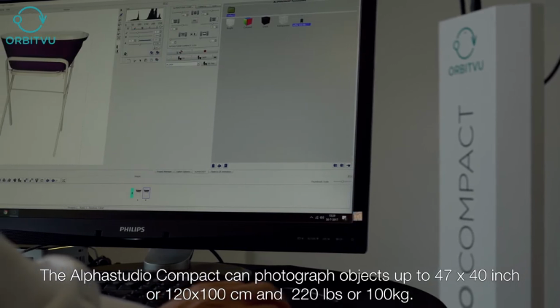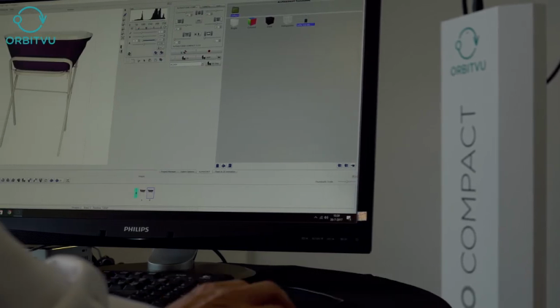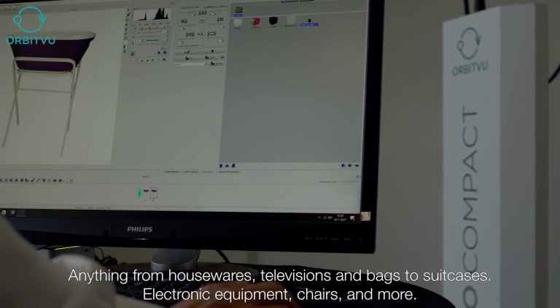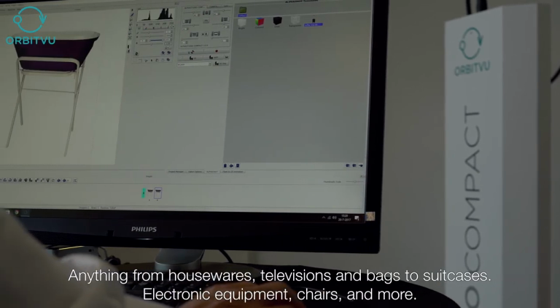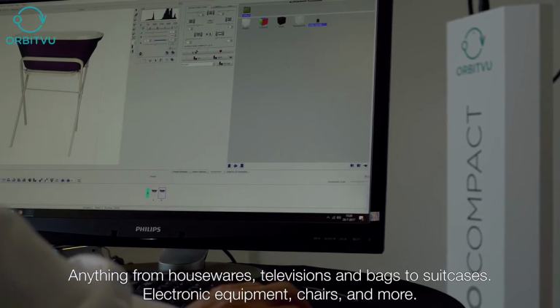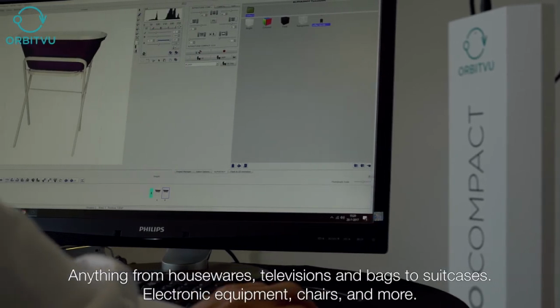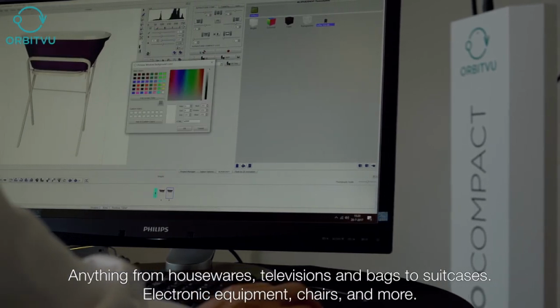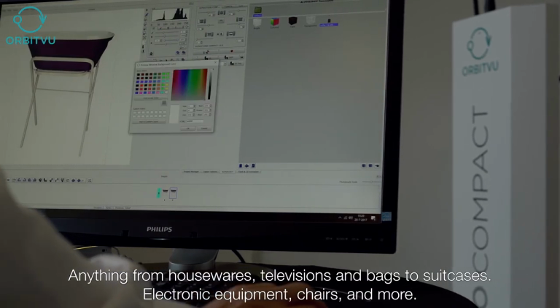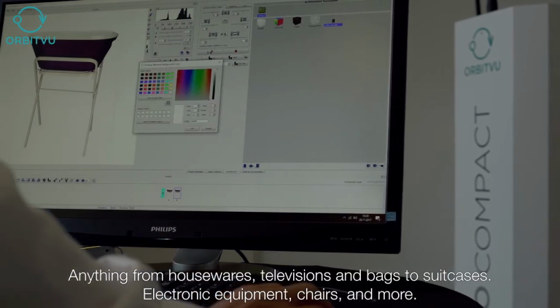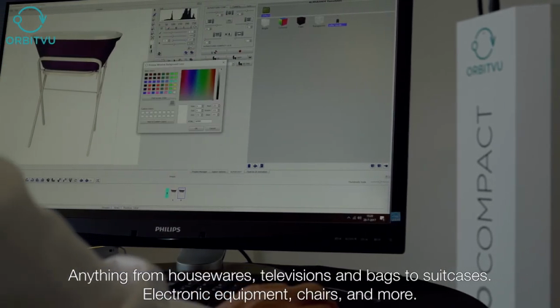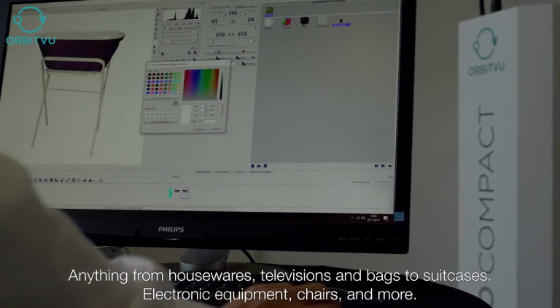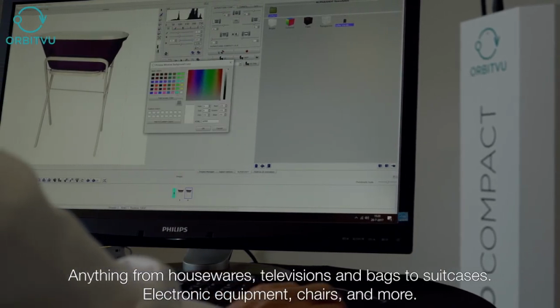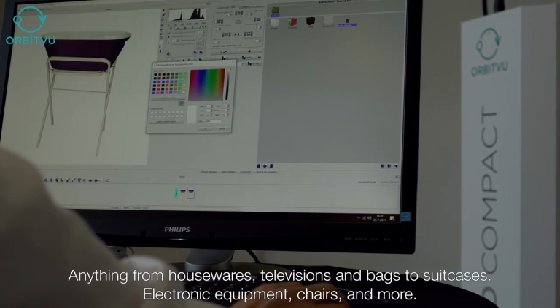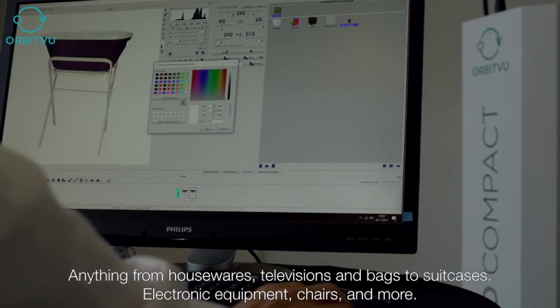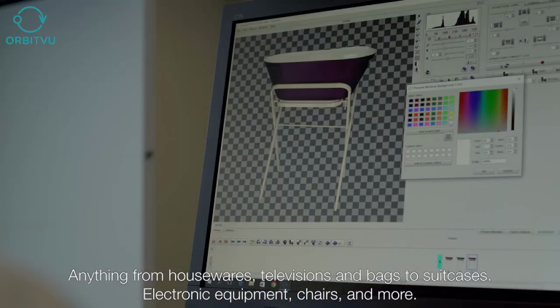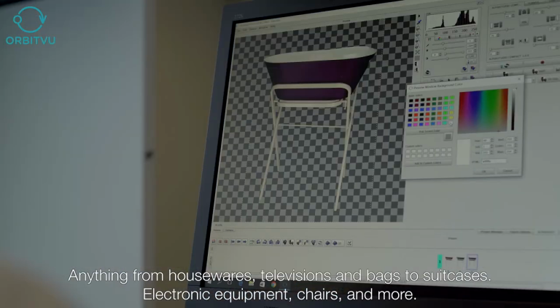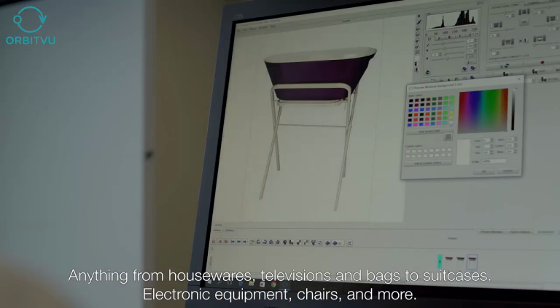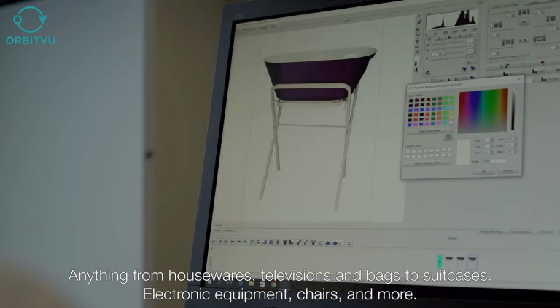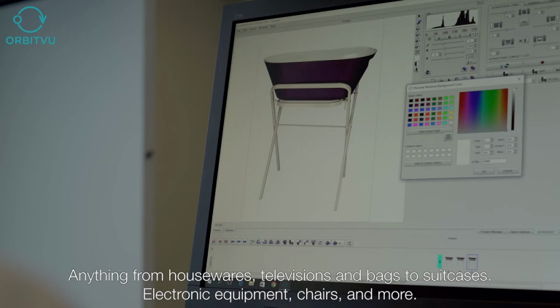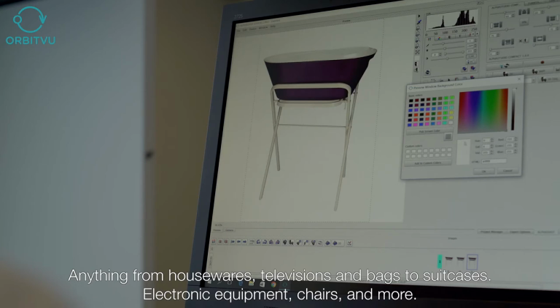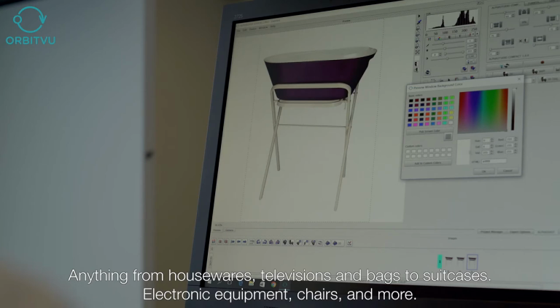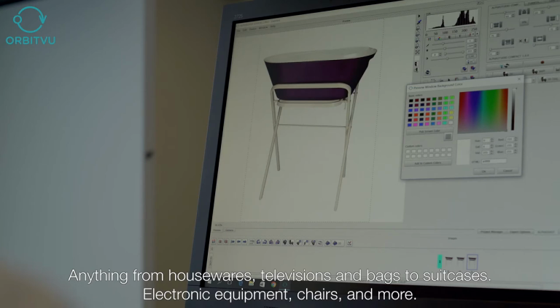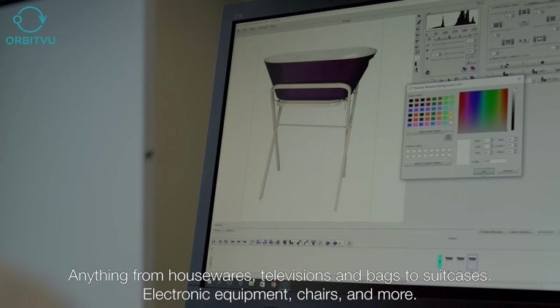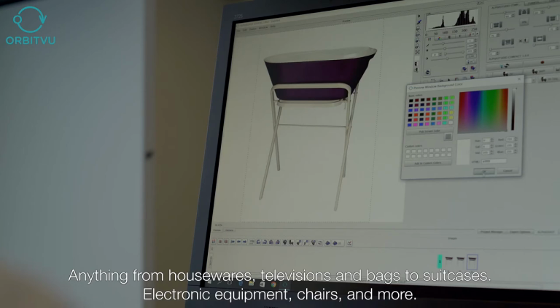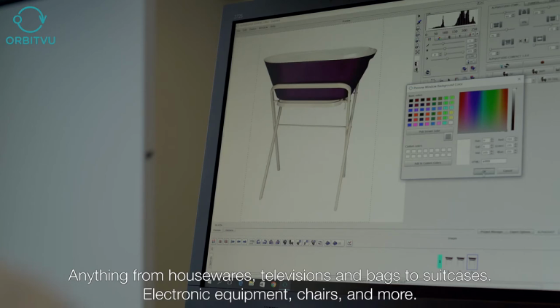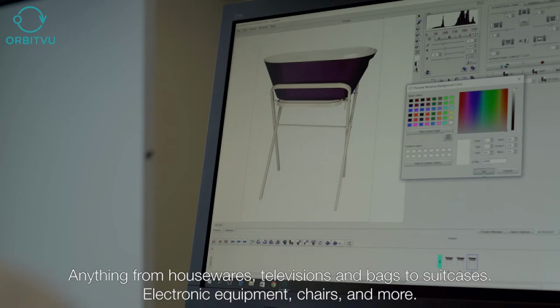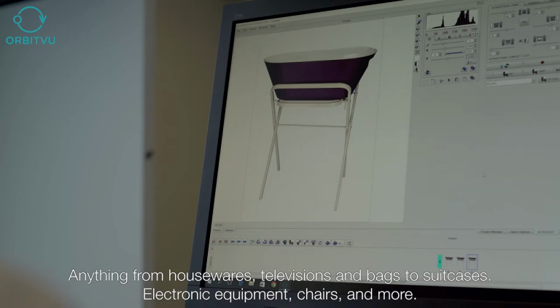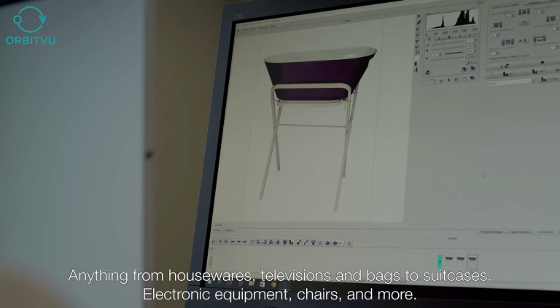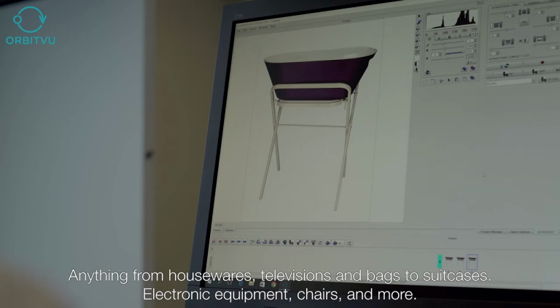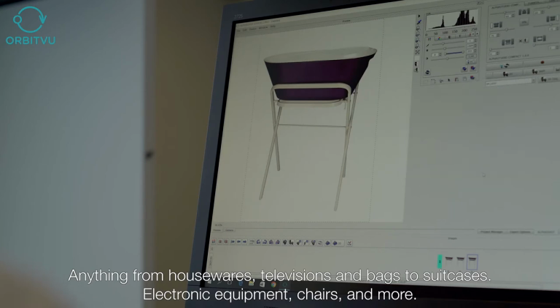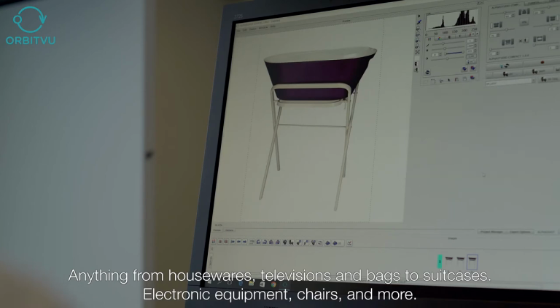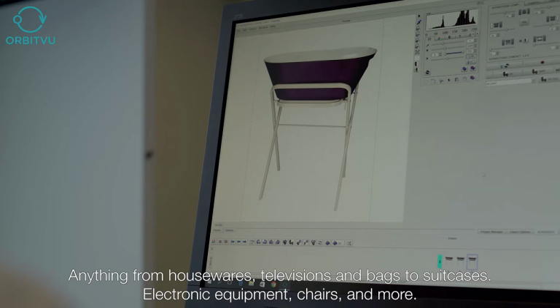Objects such as housewares, televisions, bags, suitcases, electronic equipment, chairs, and much more can be photographed with this system.